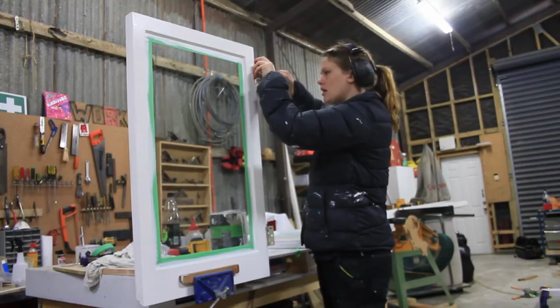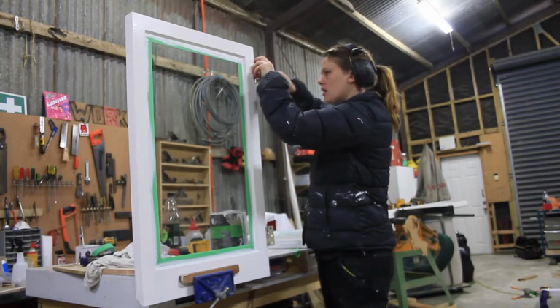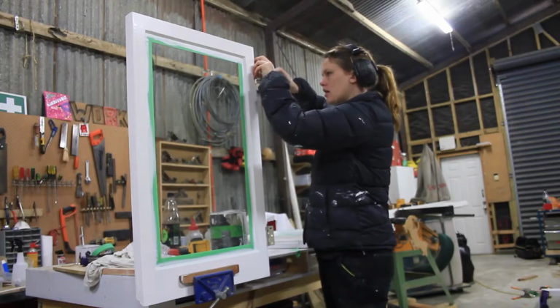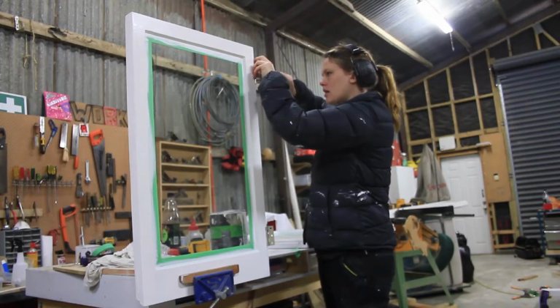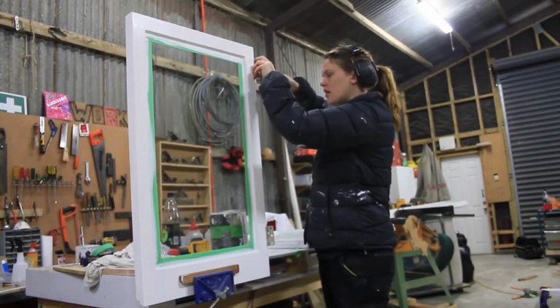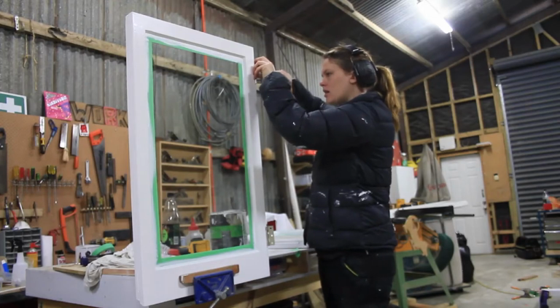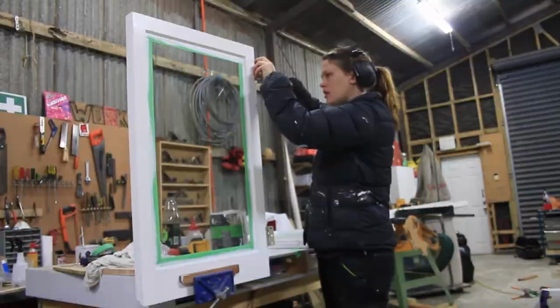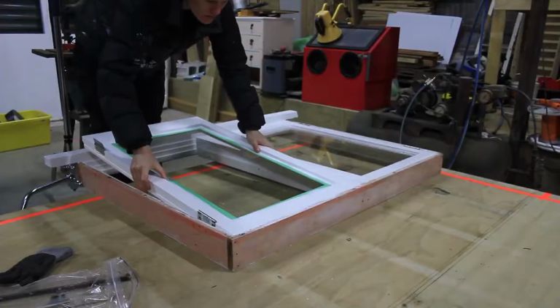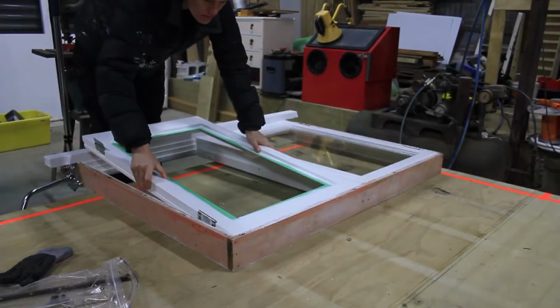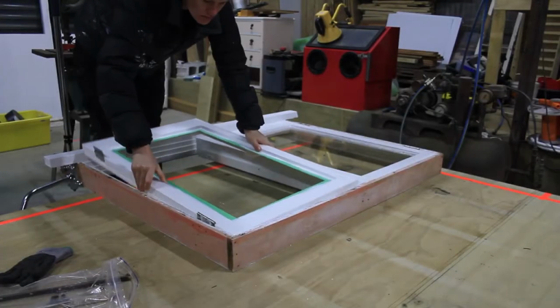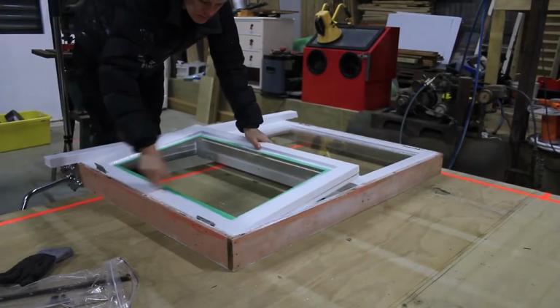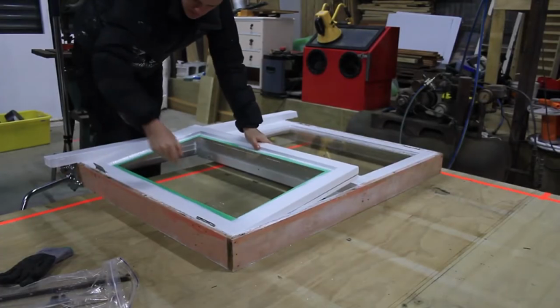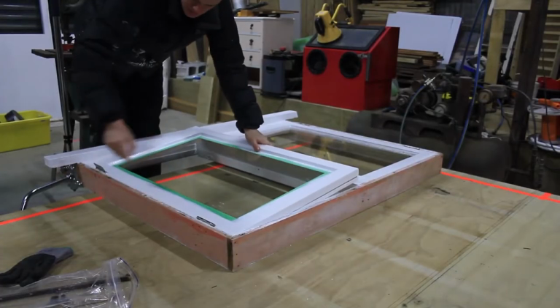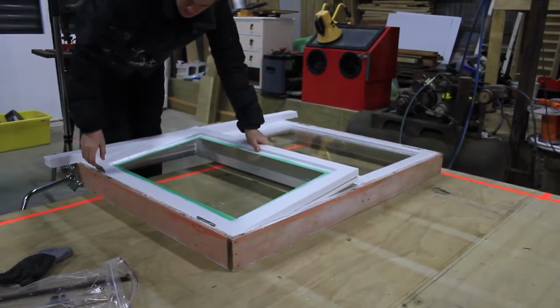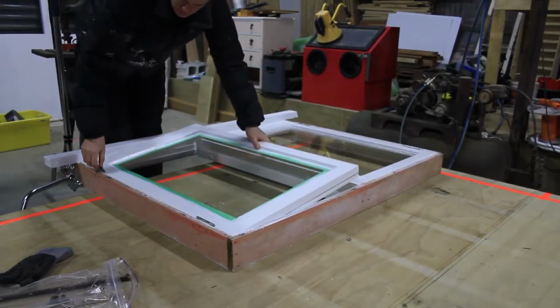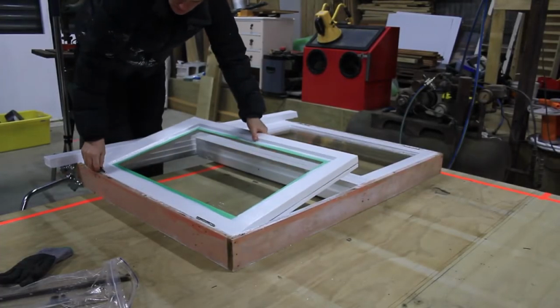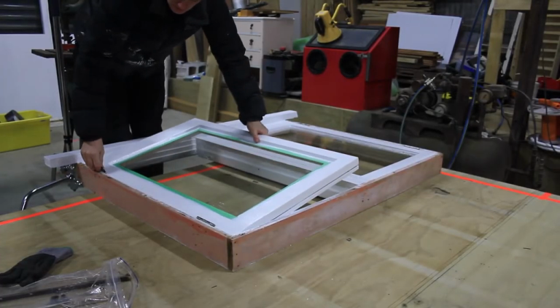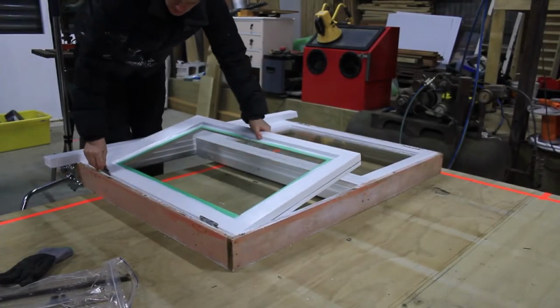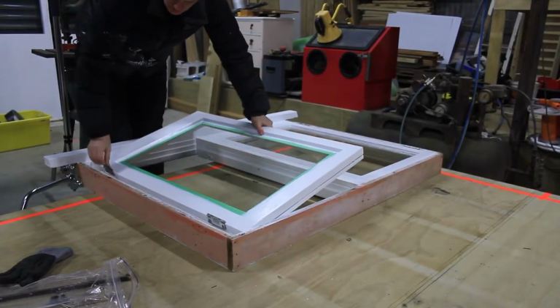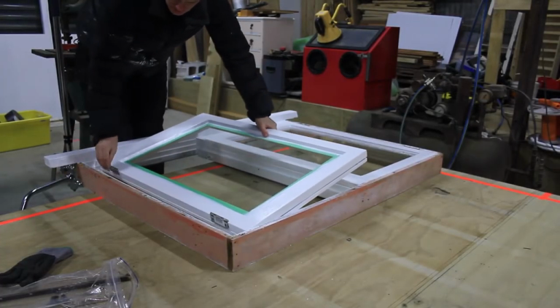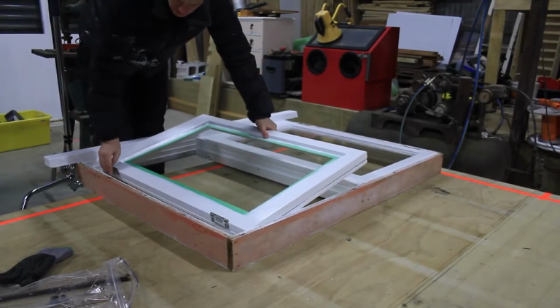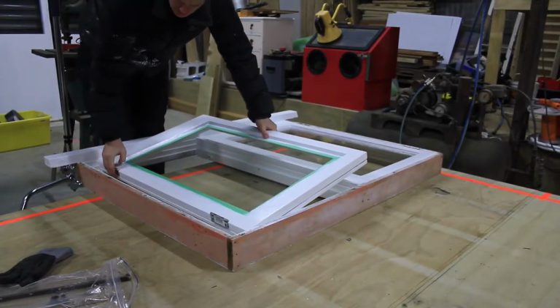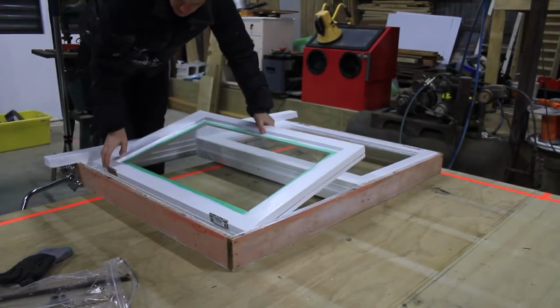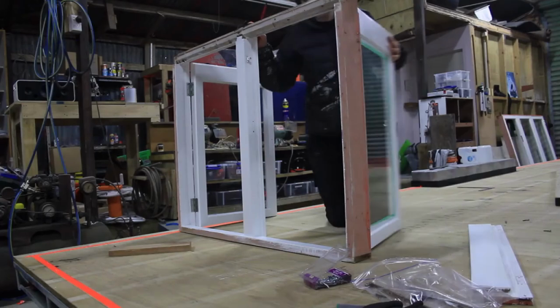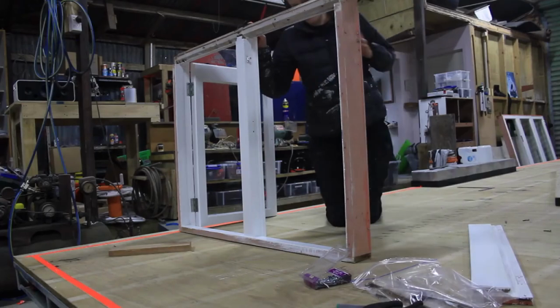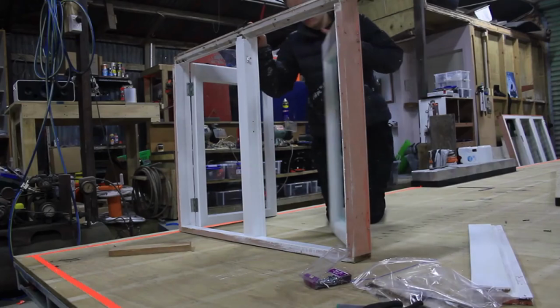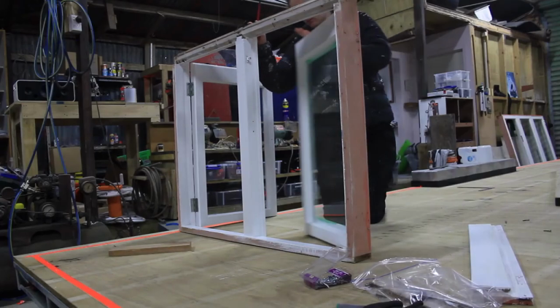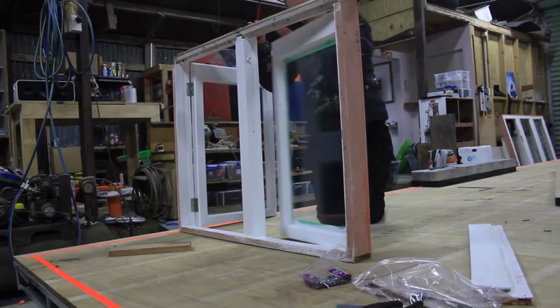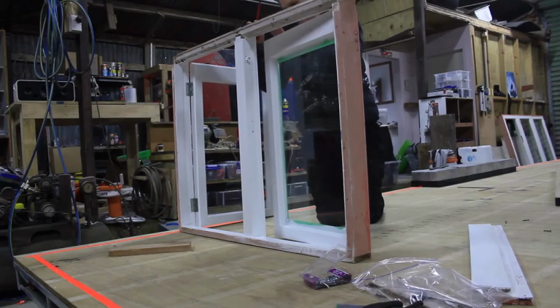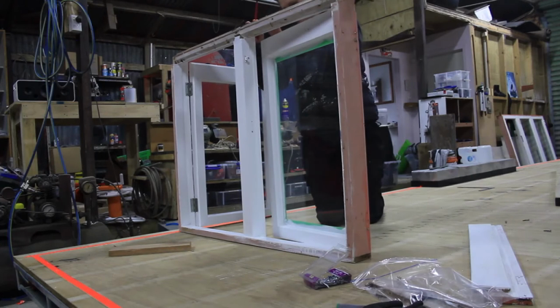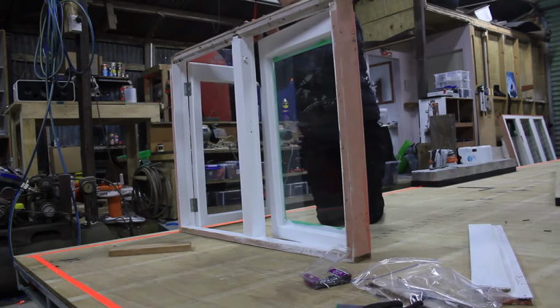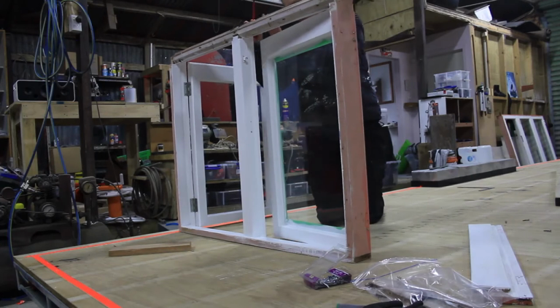Because the windows were old, I spent quite a bit of time stripping them back, making sure there was no hidden rot, and giving them a nice fresh coat of paint.